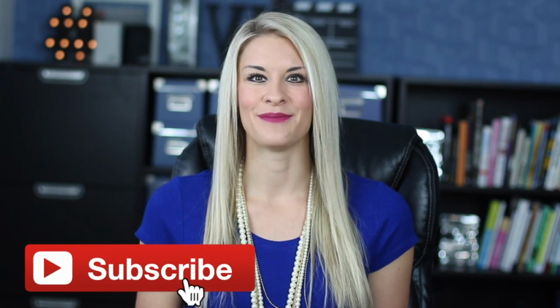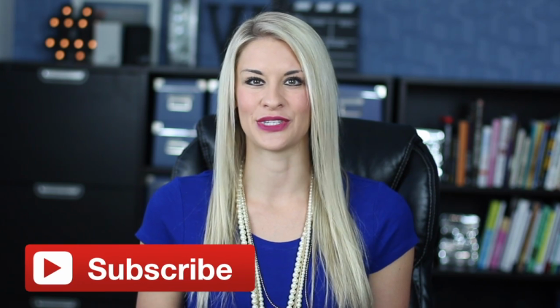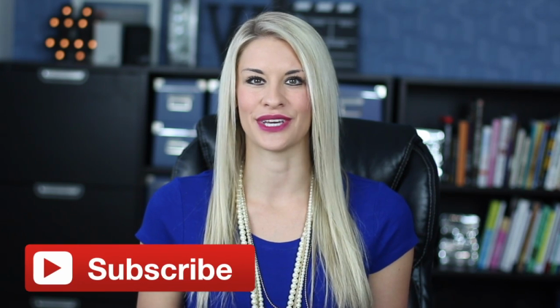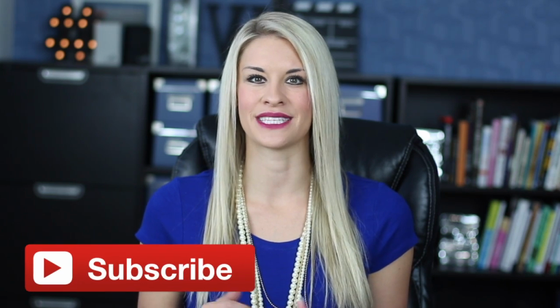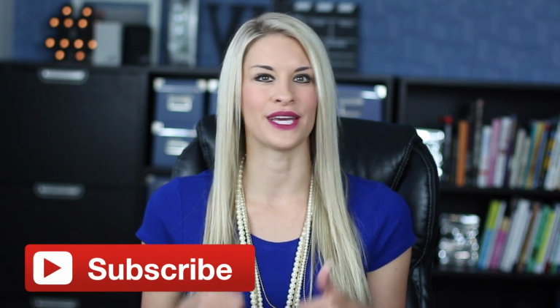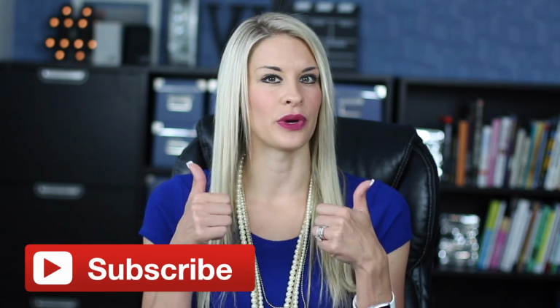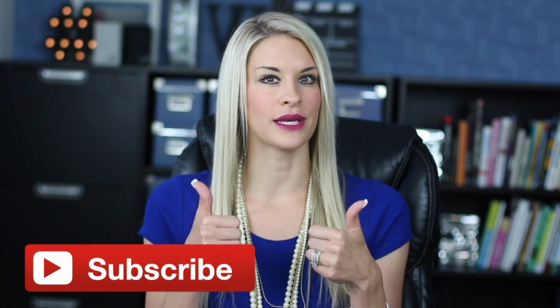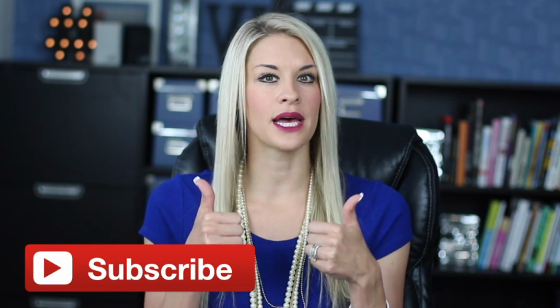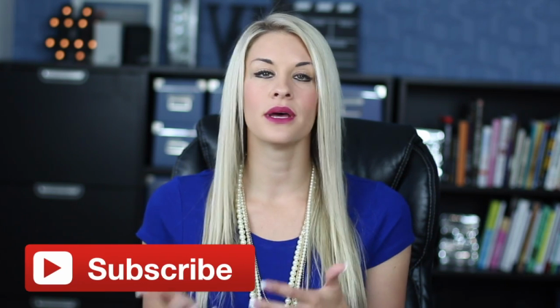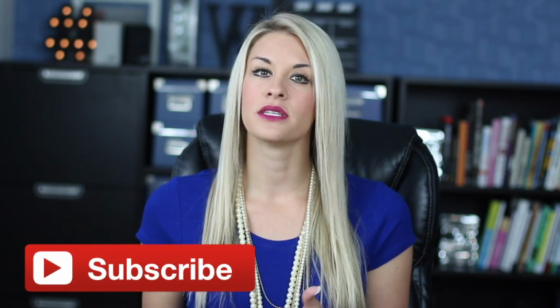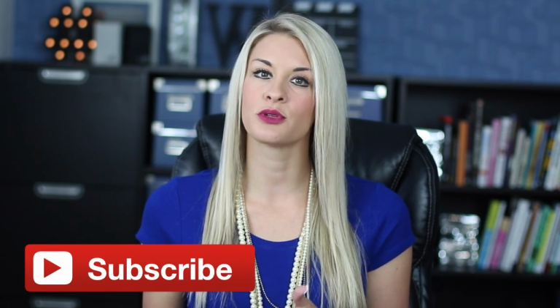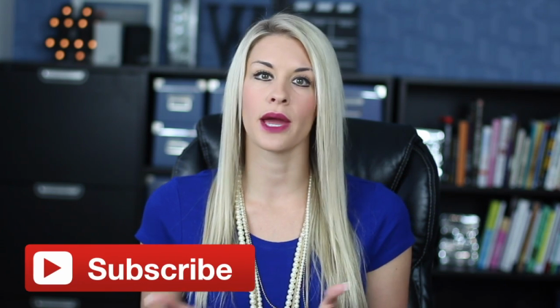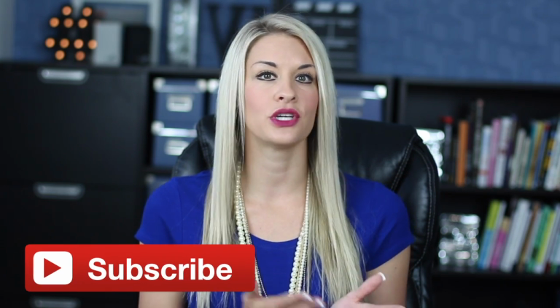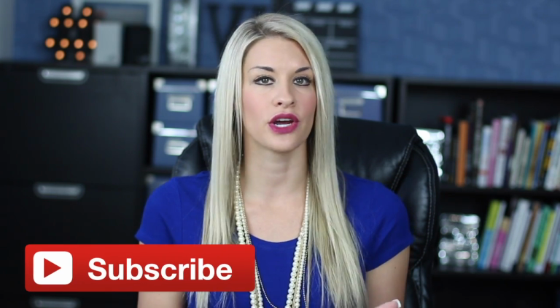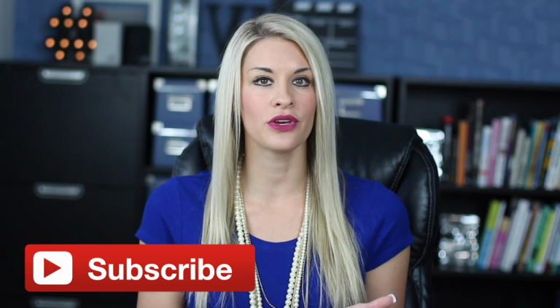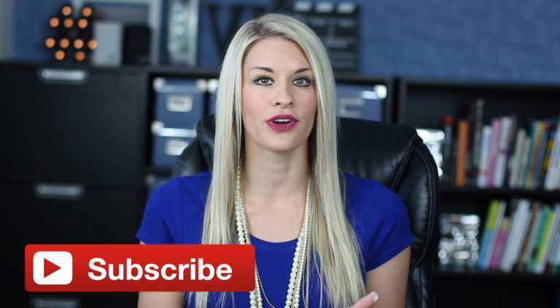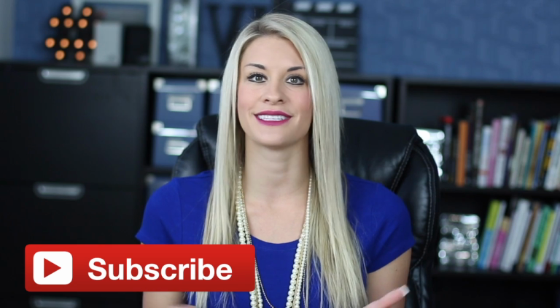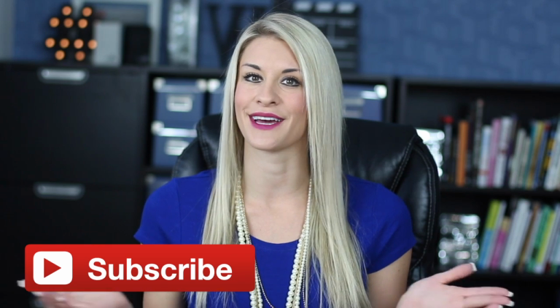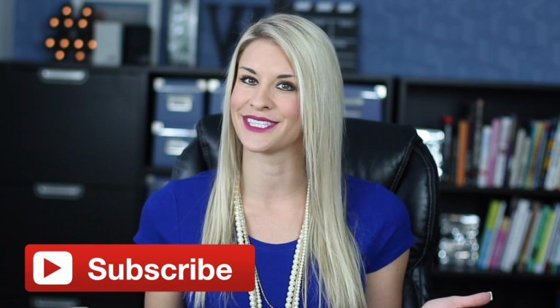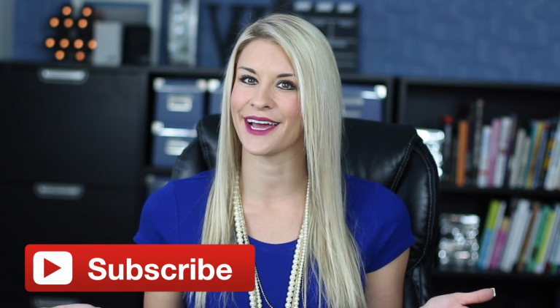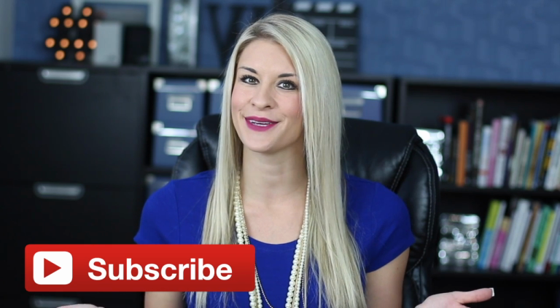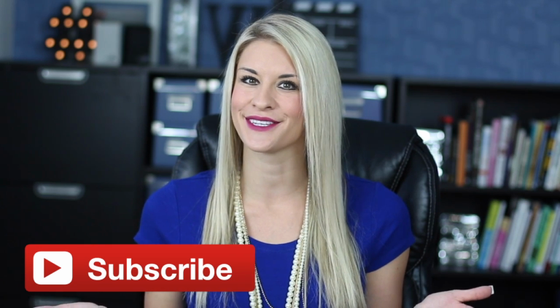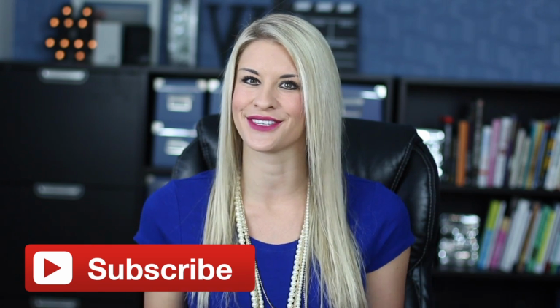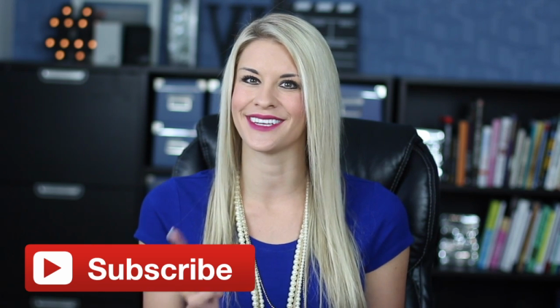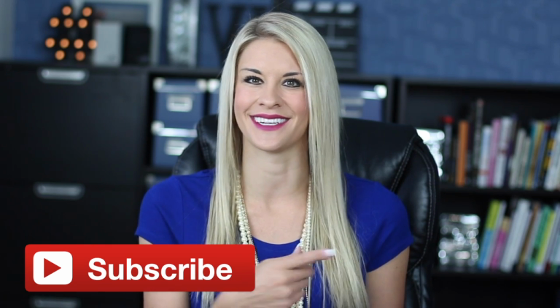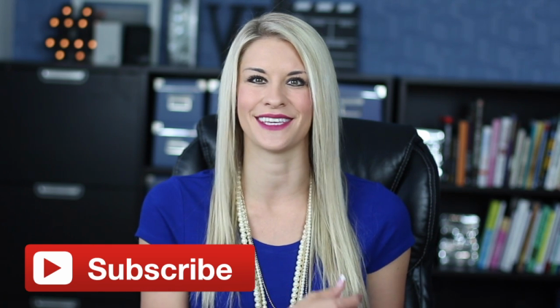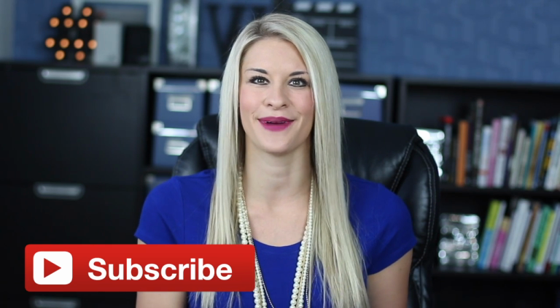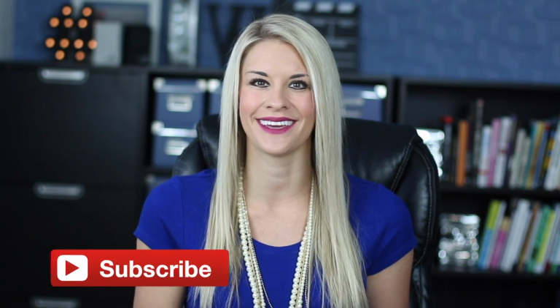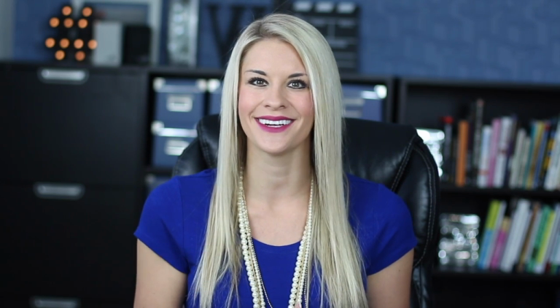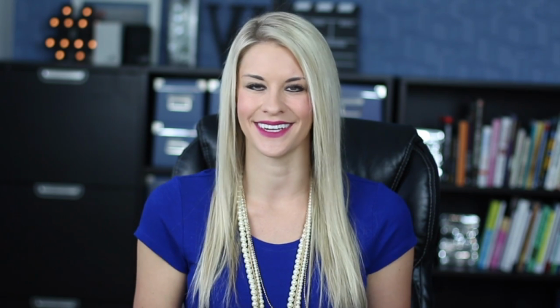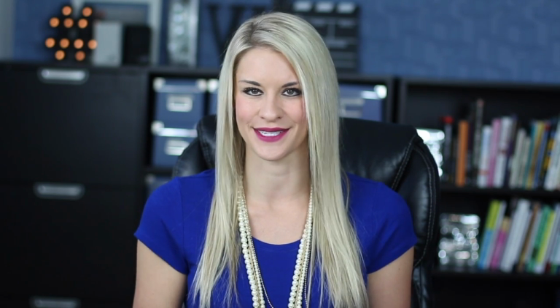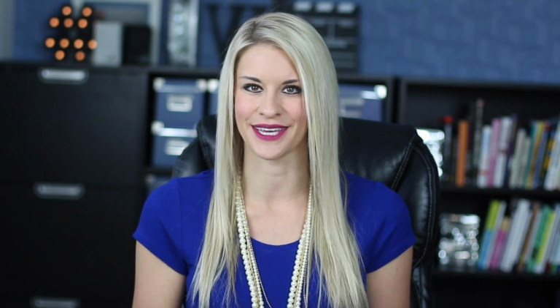Make sure and give this video a quick thumbs up, subscribe, share it with your friends, come and say hi to me on social, and I'll see you back here next week.